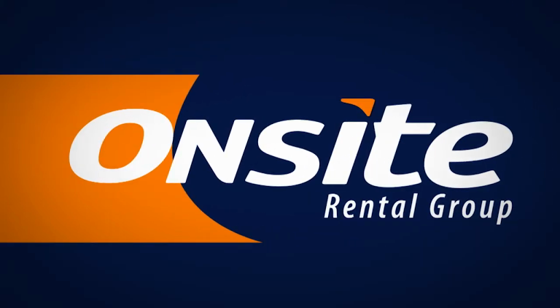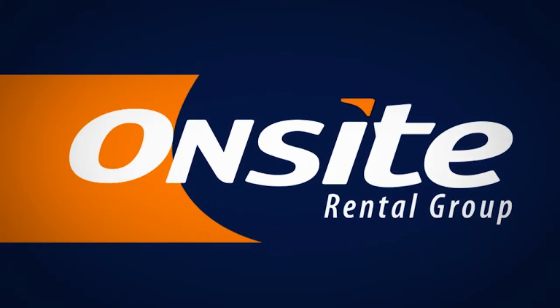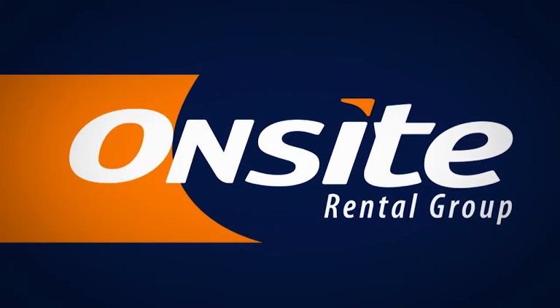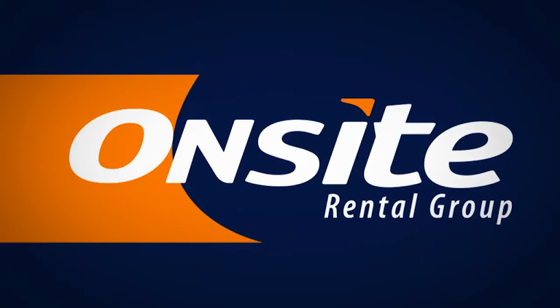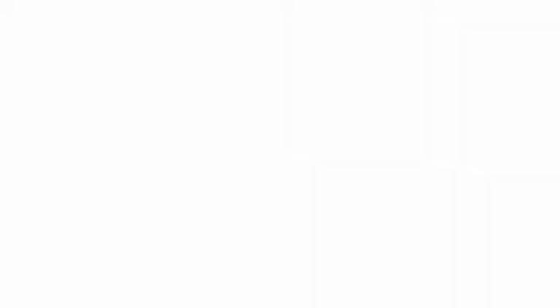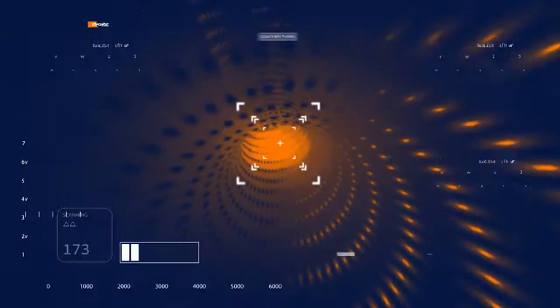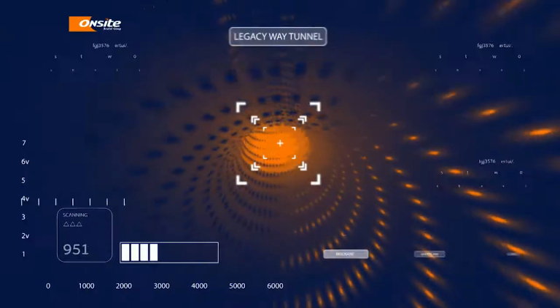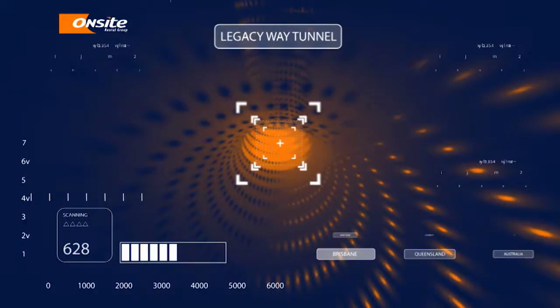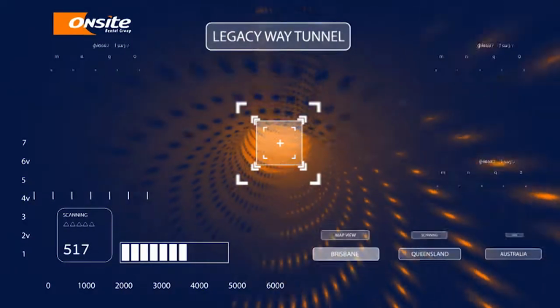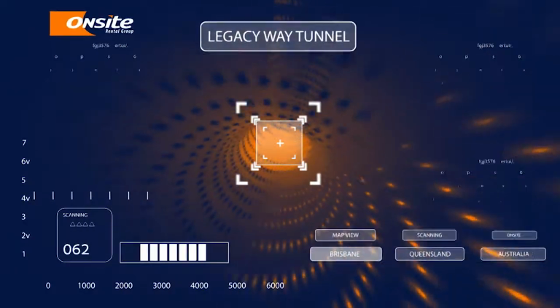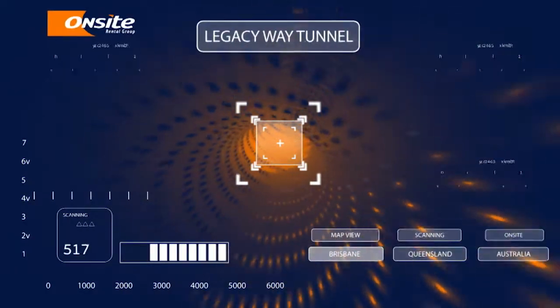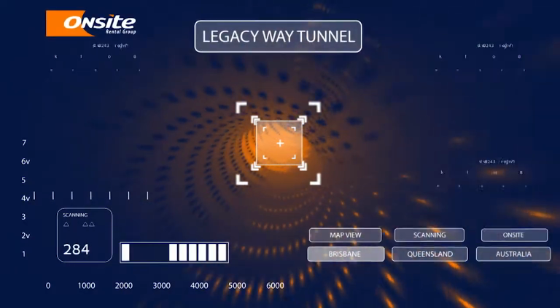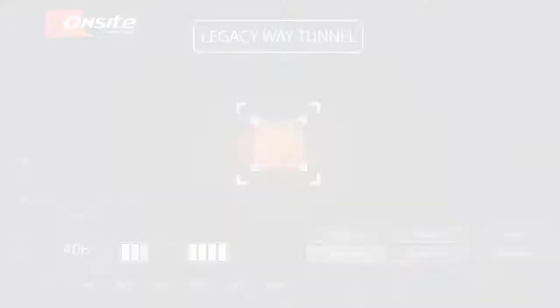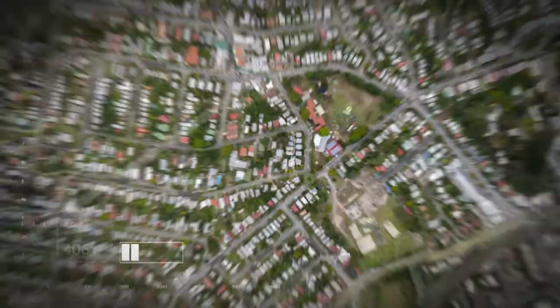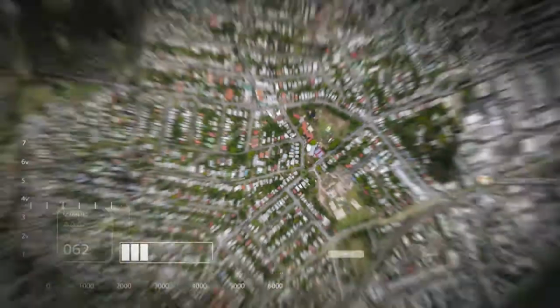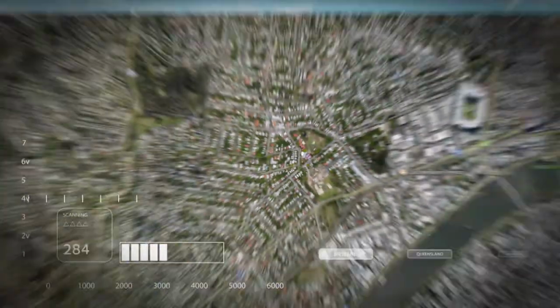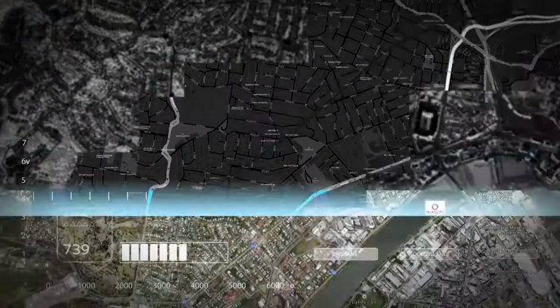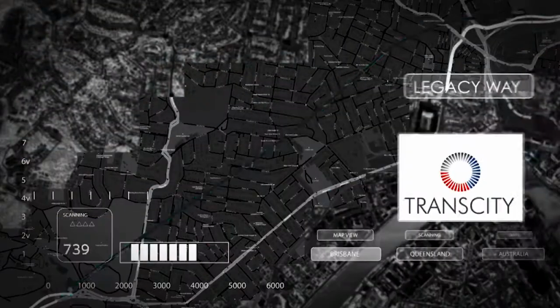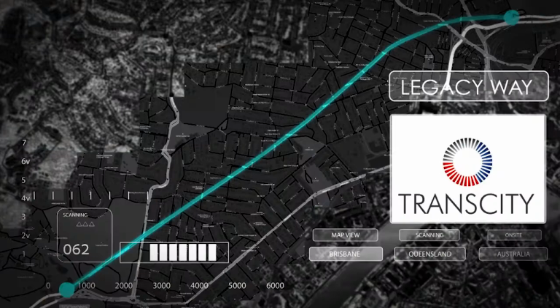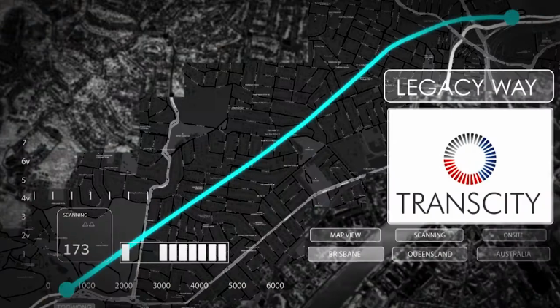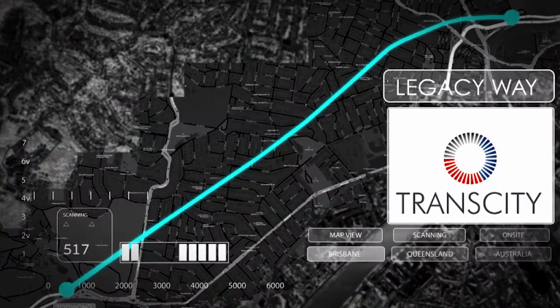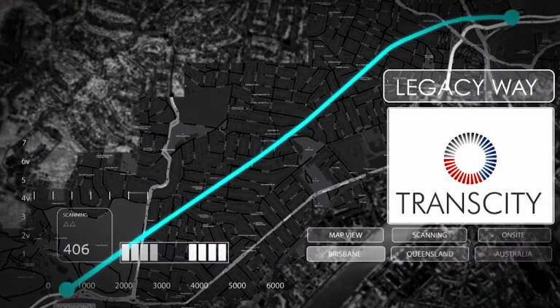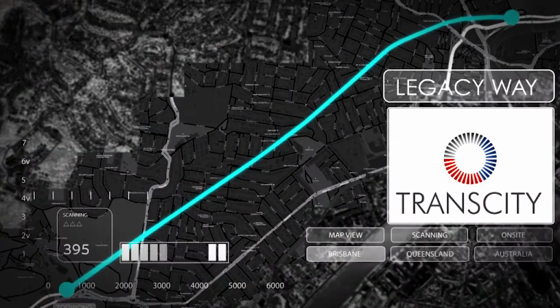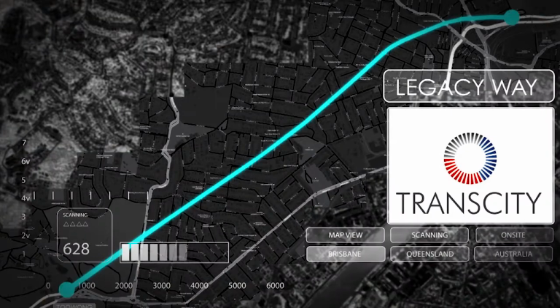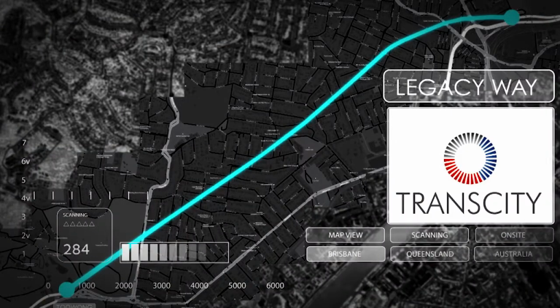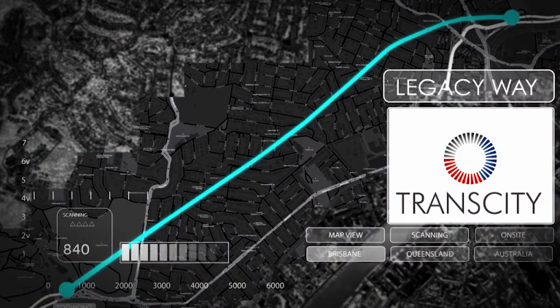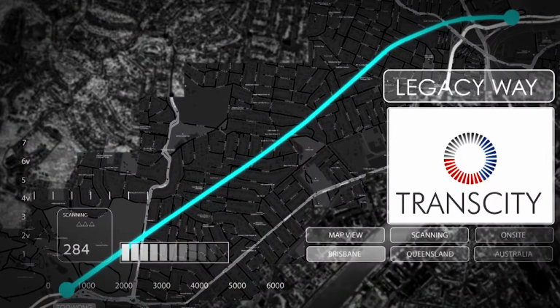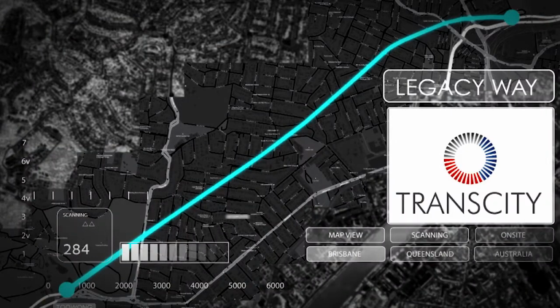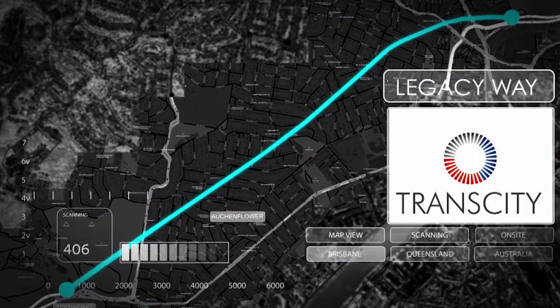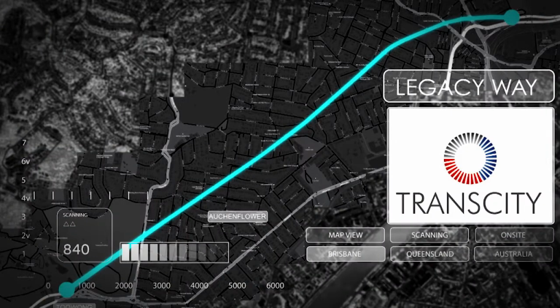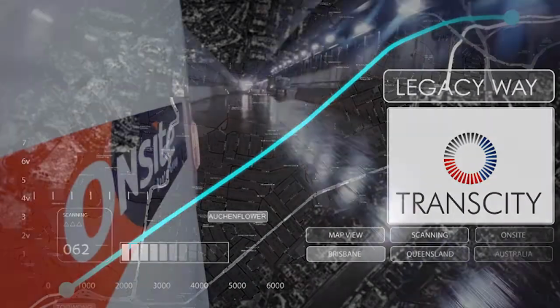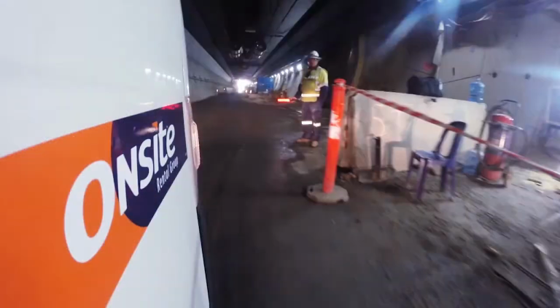Welcome to OnSite. Today we are visiting the $1.5 billion Legacy Way project in Brisbane.